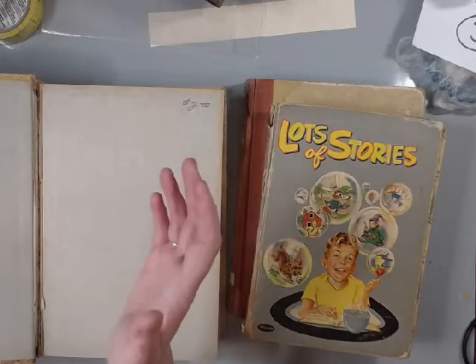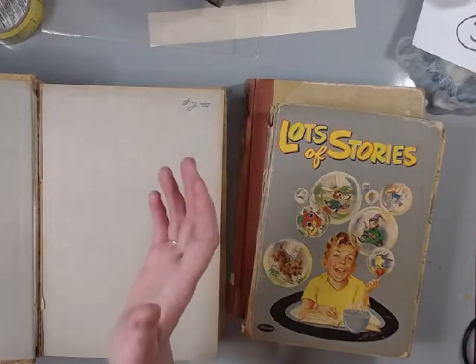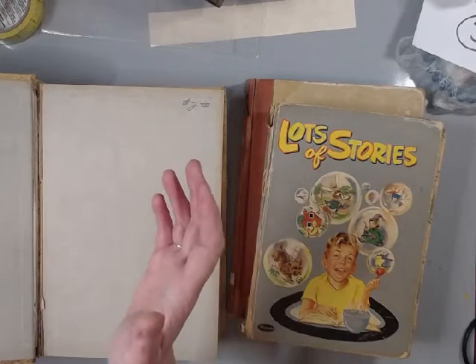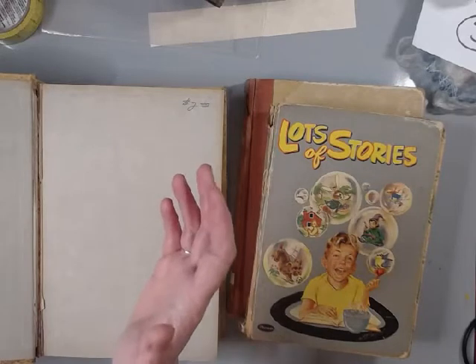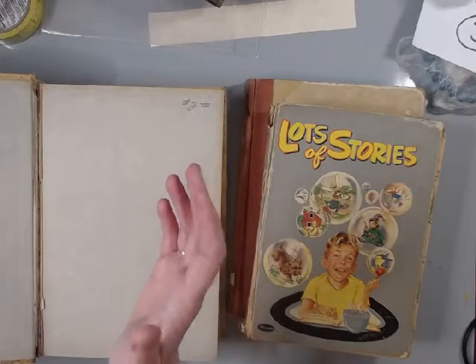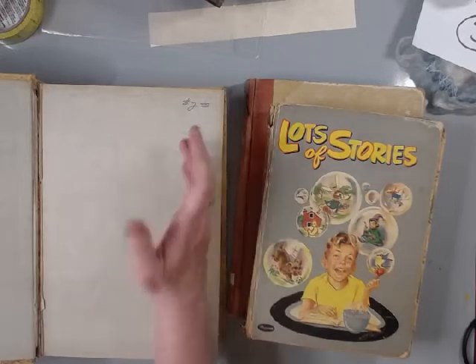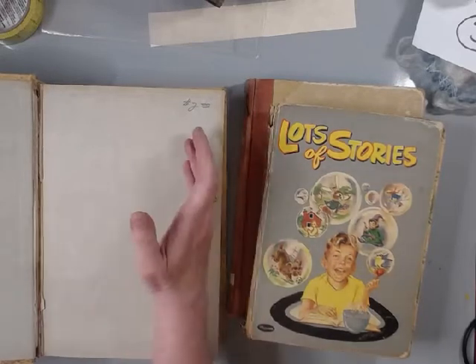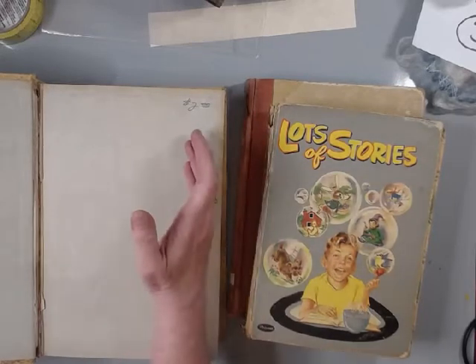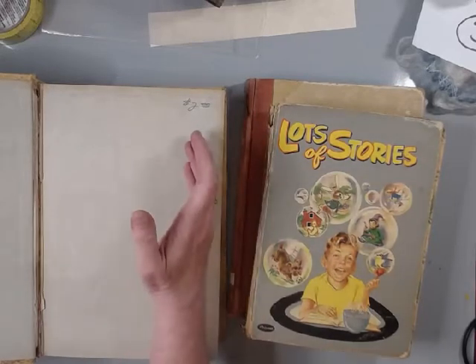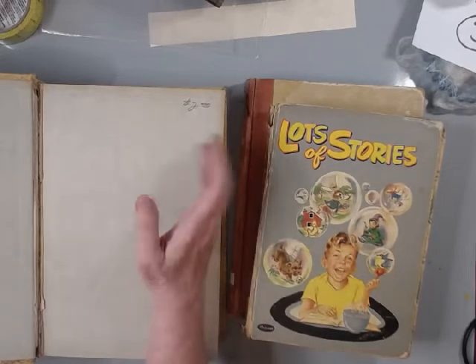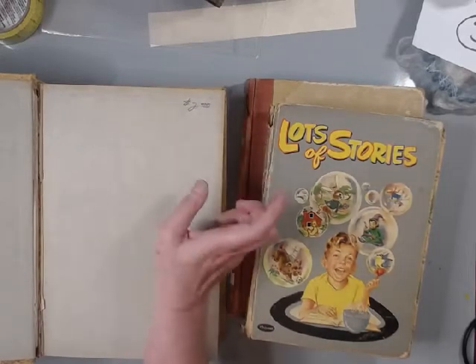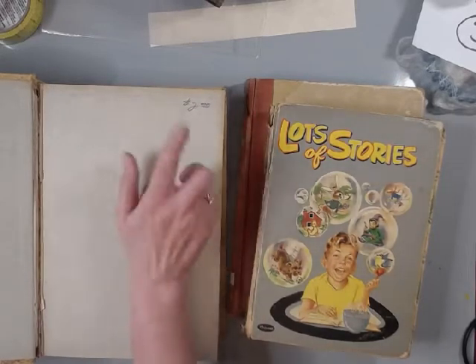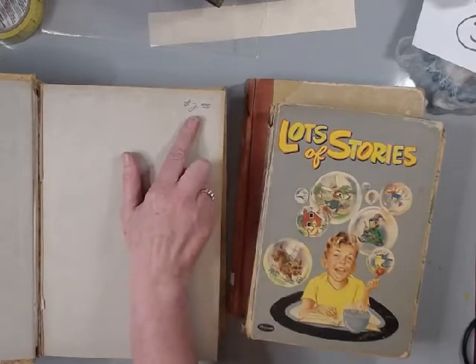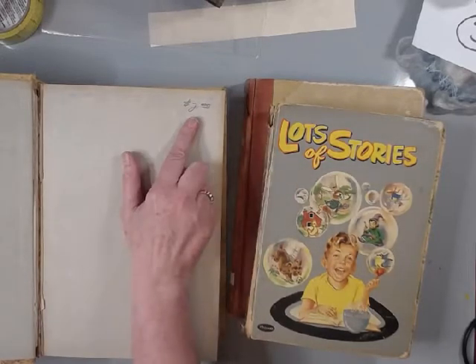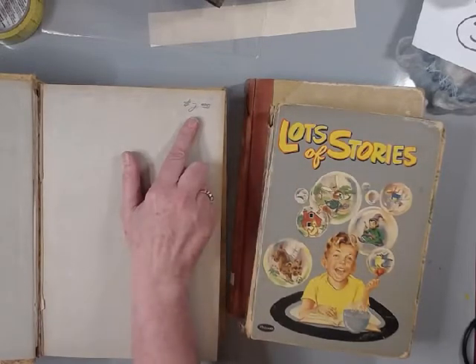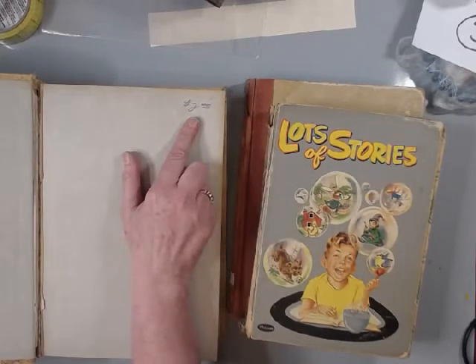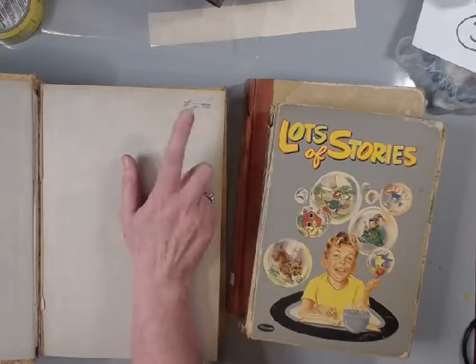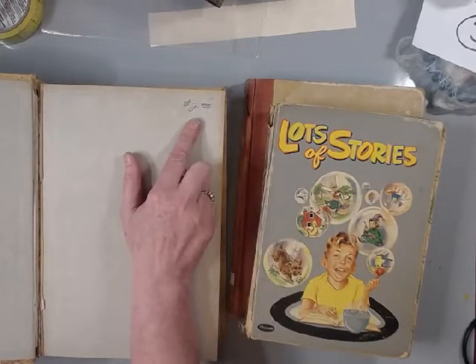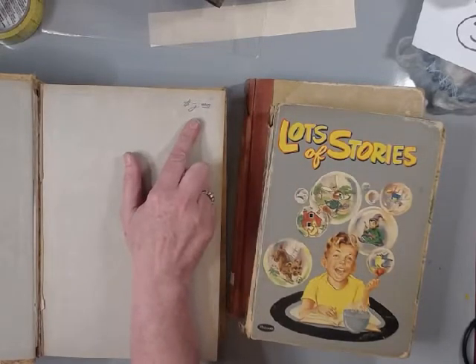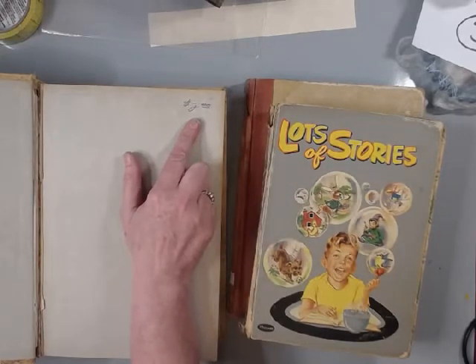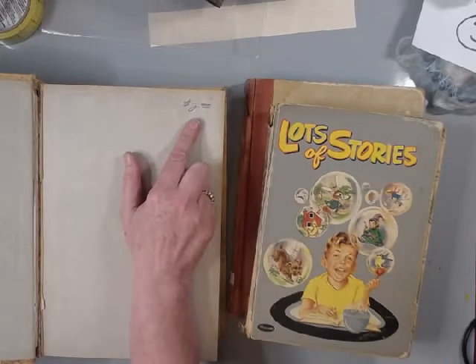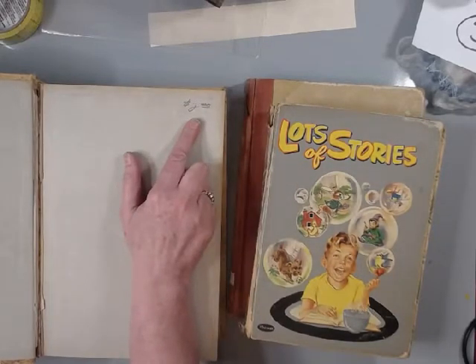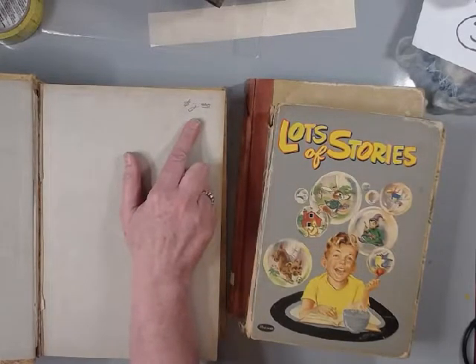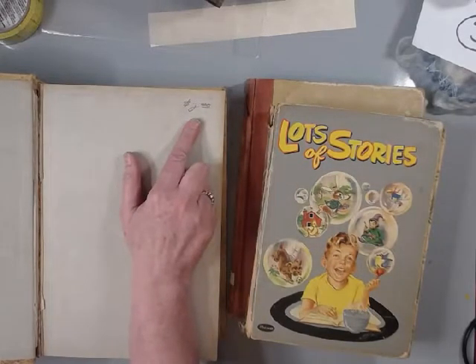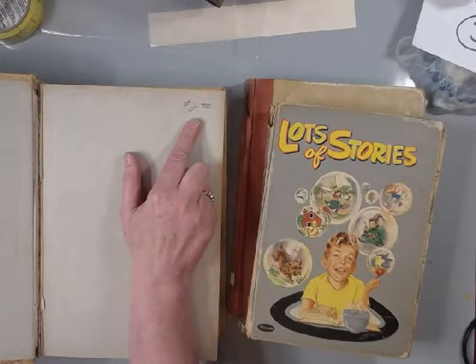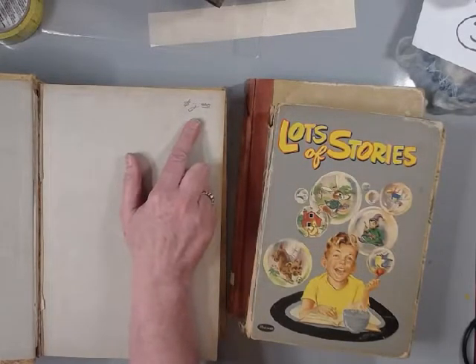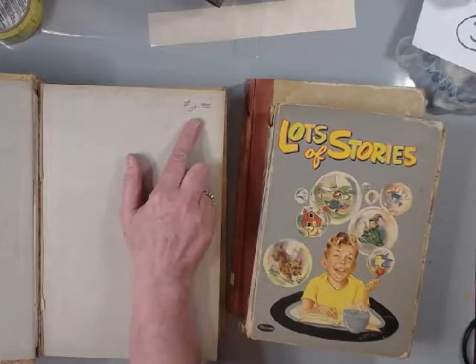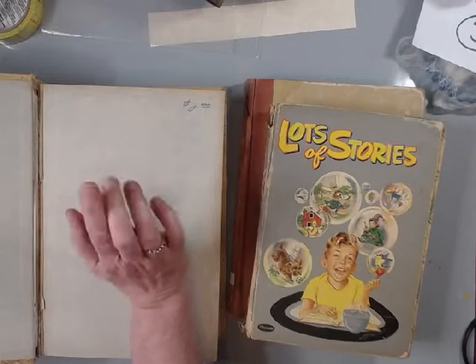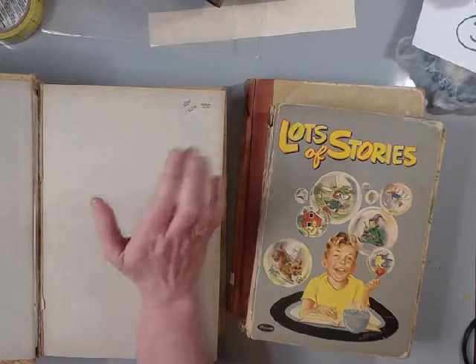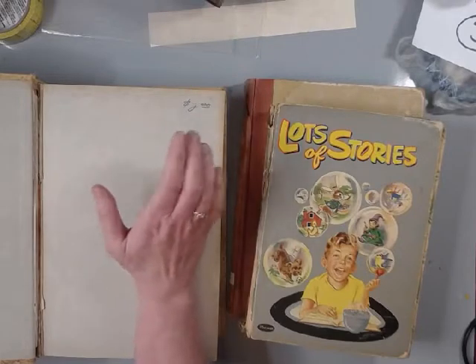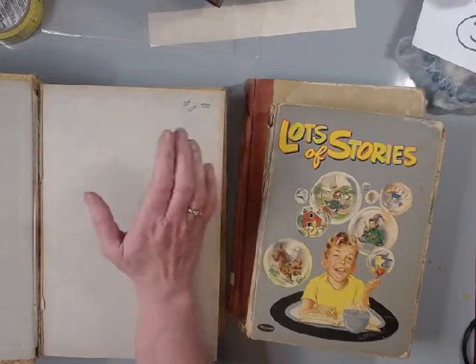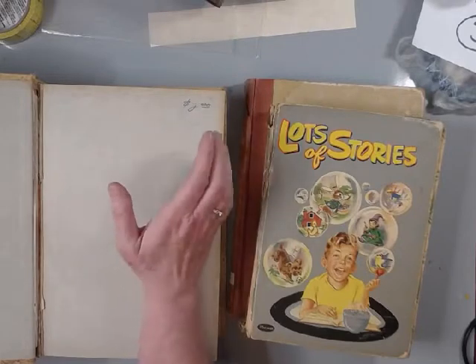If you went Saturday, you paid half of whatever that price was and you got in for free.